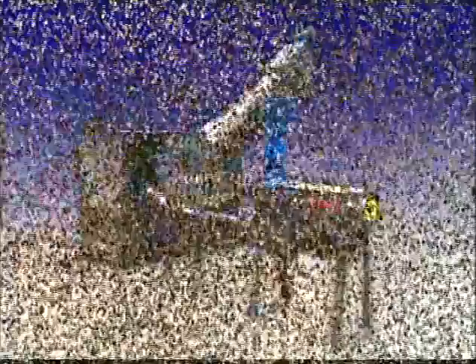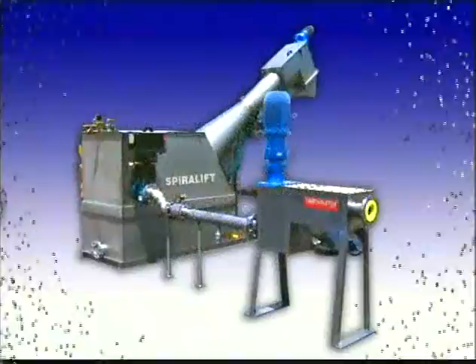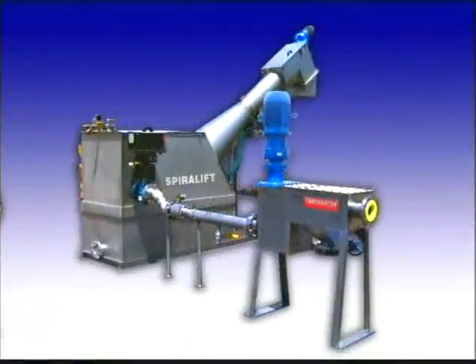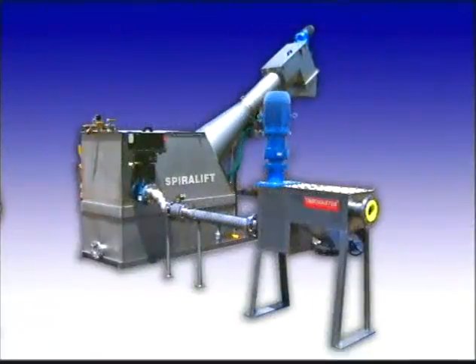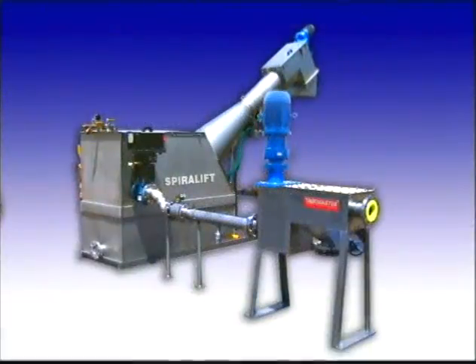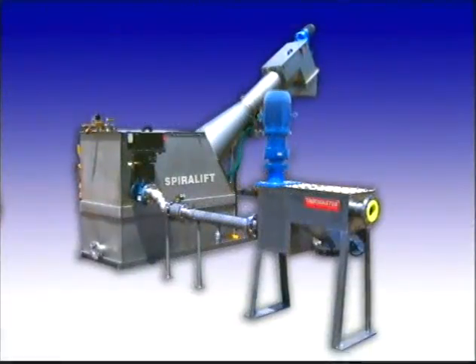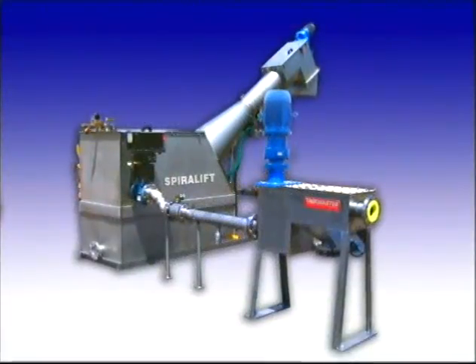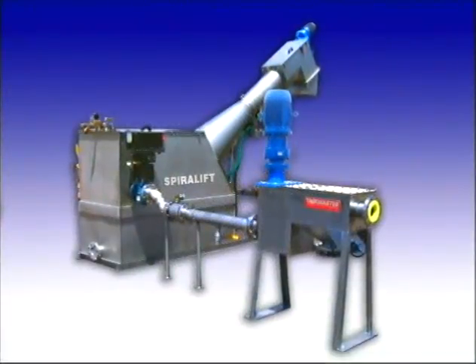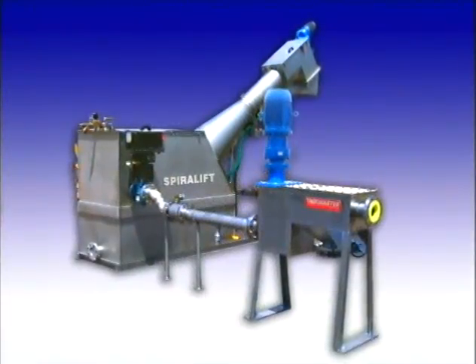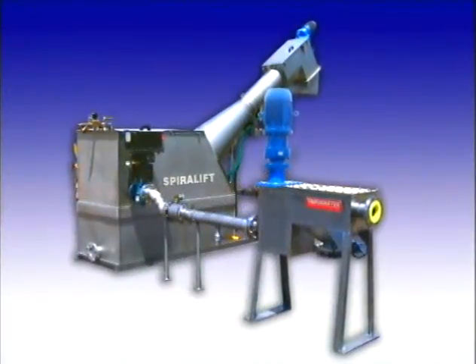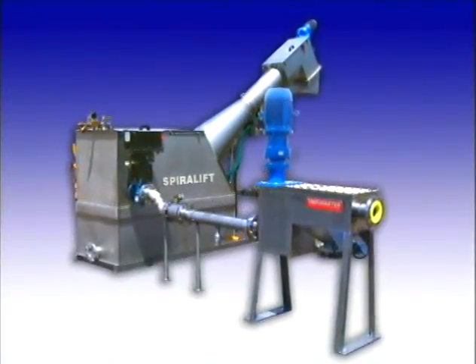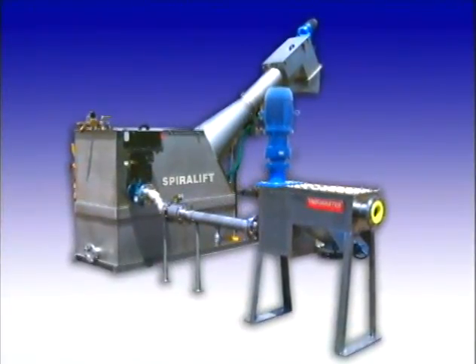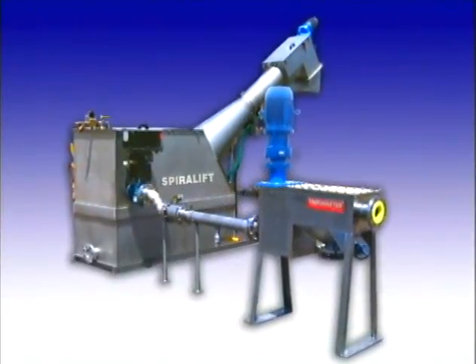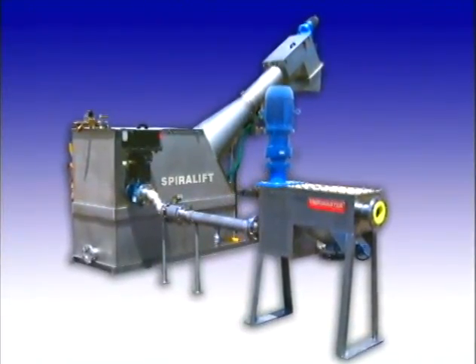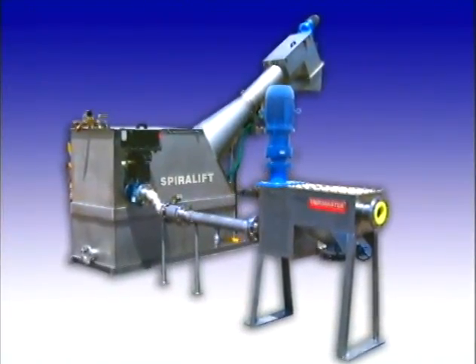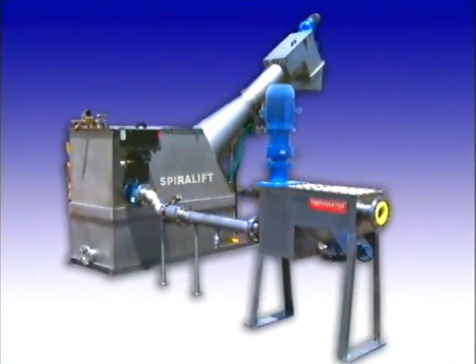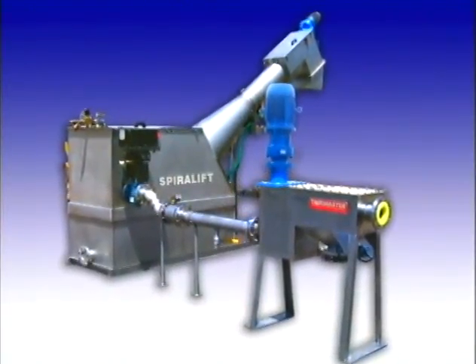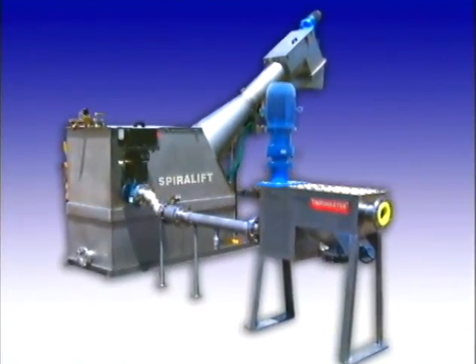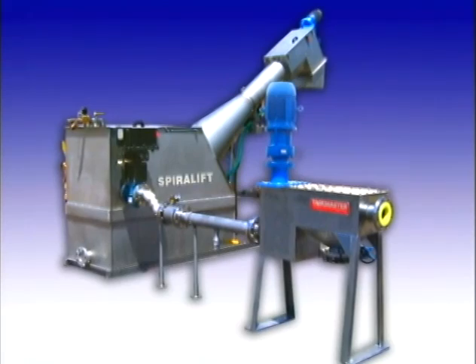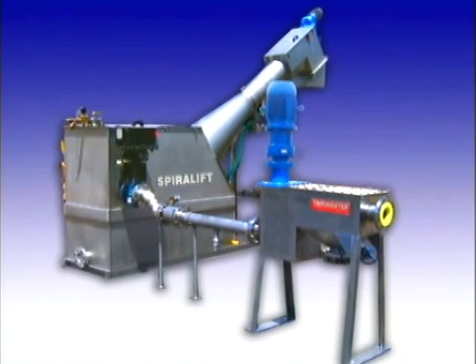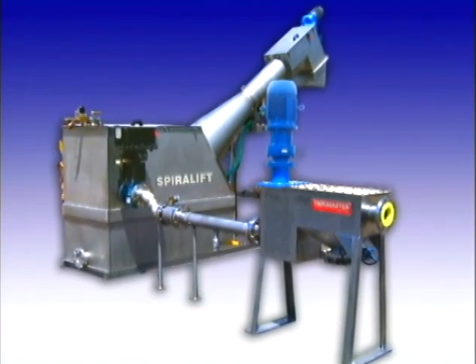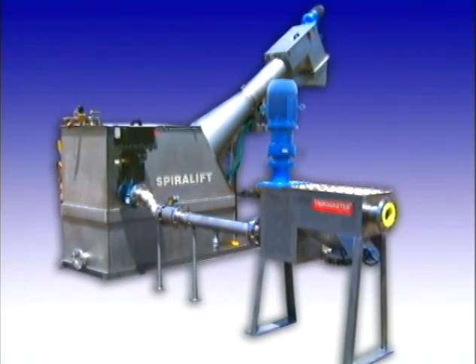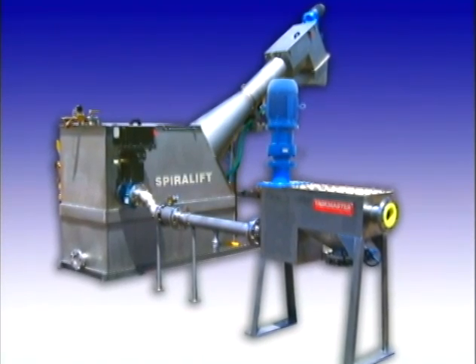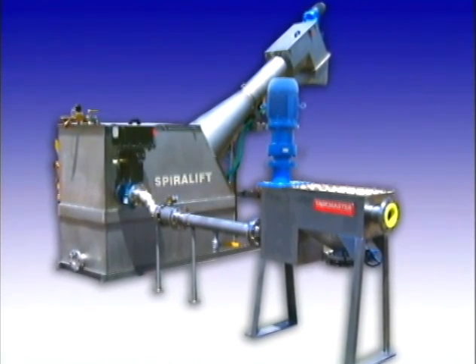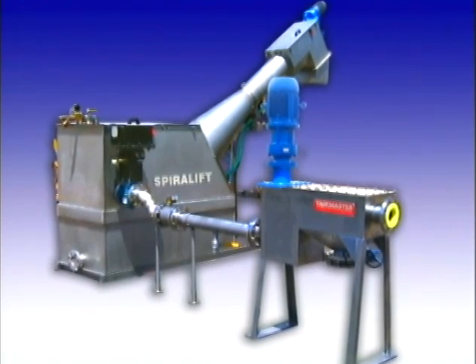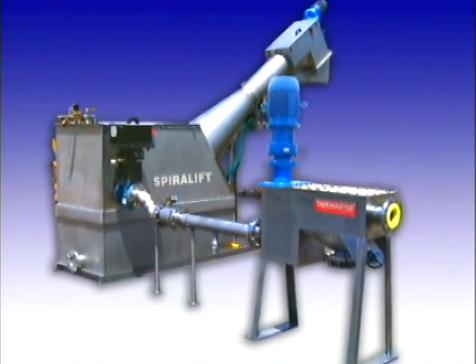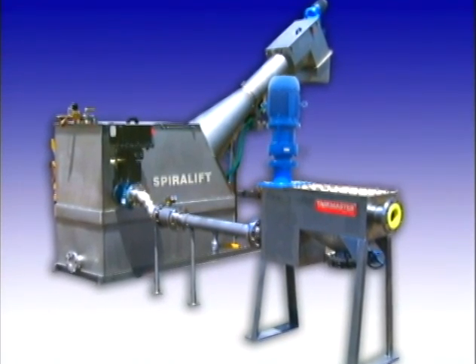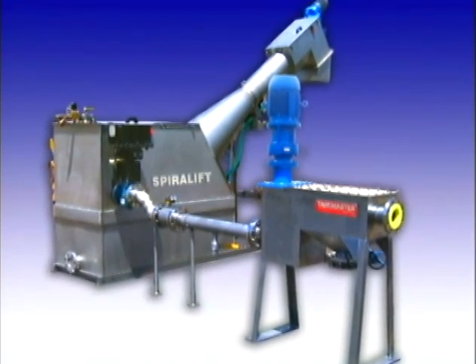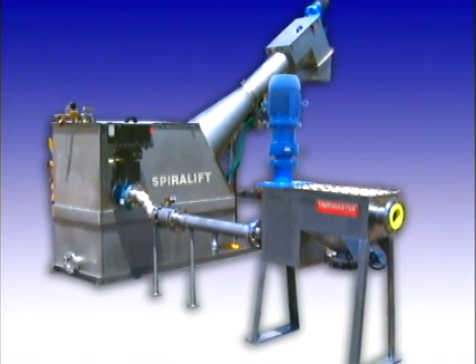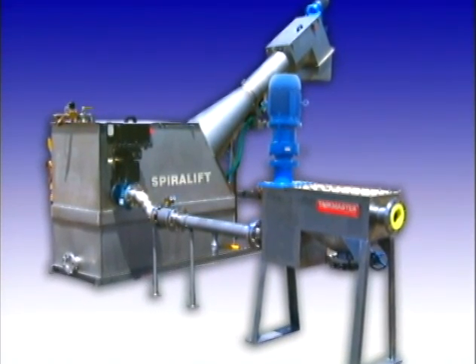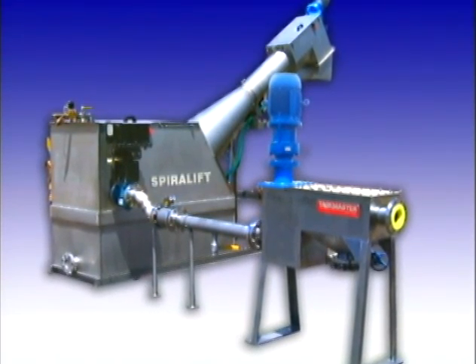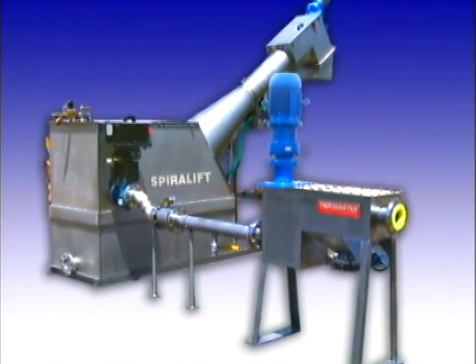The Spiralift SR — an outstanding system for automatic septage receiving.